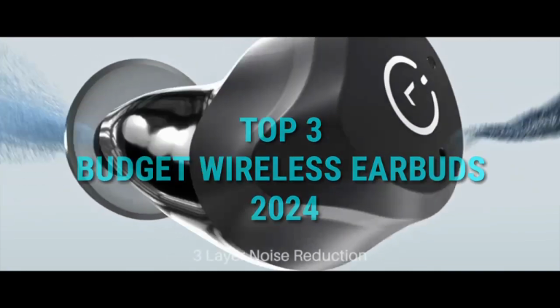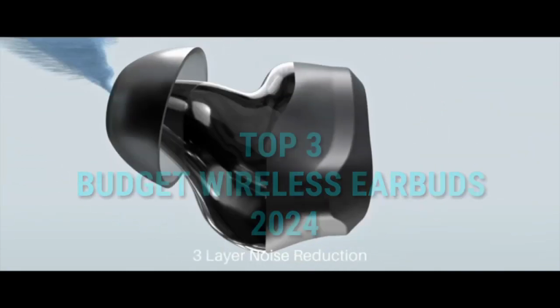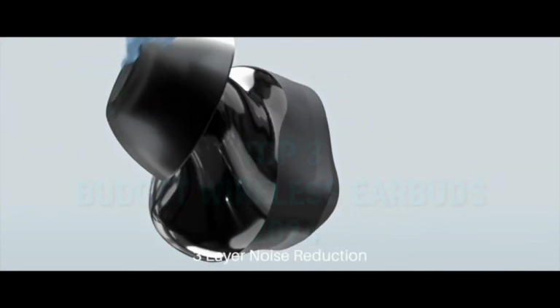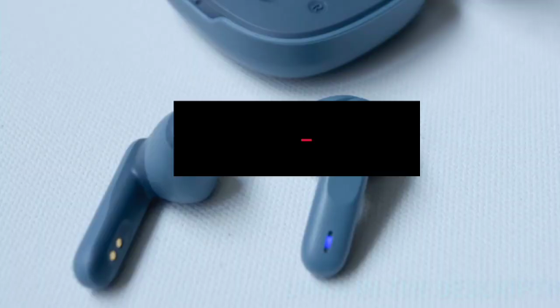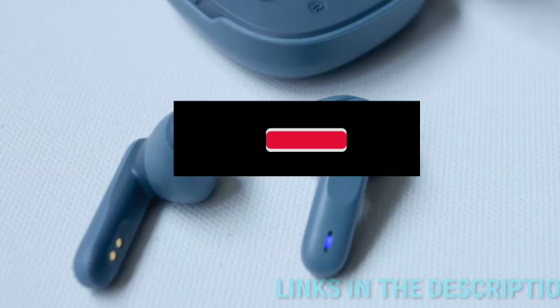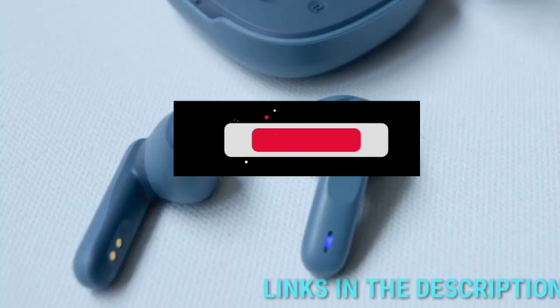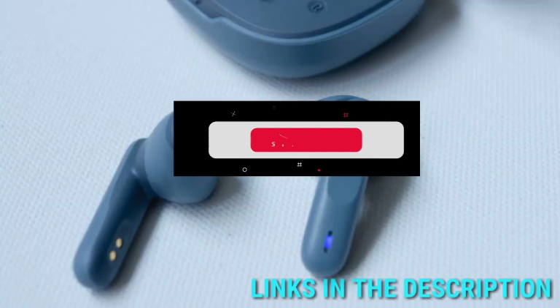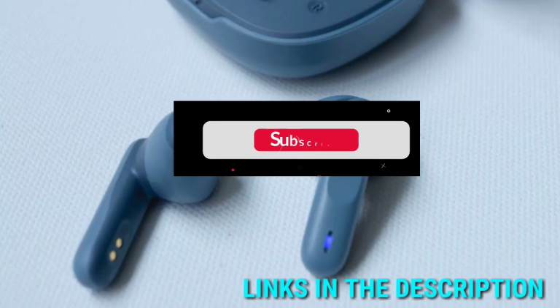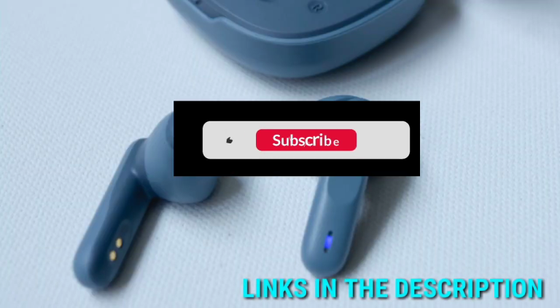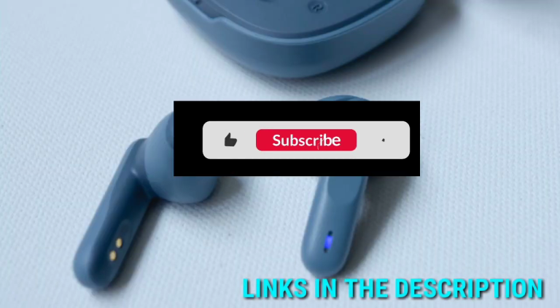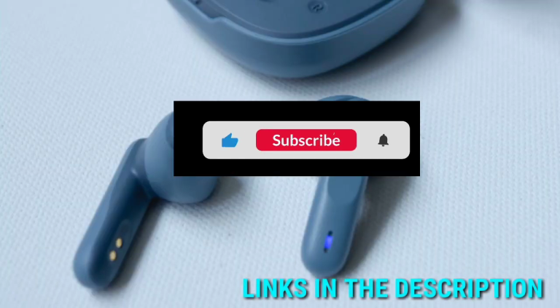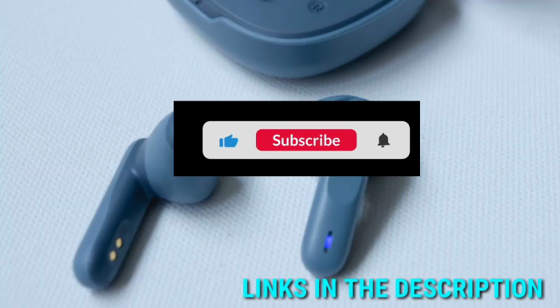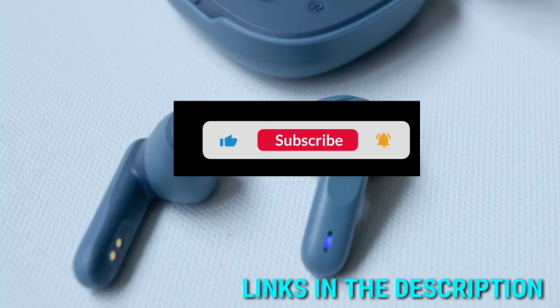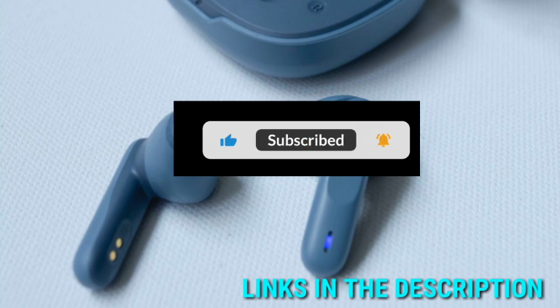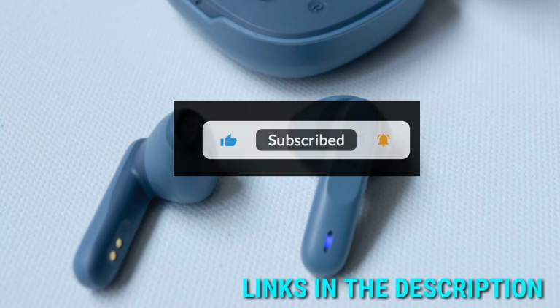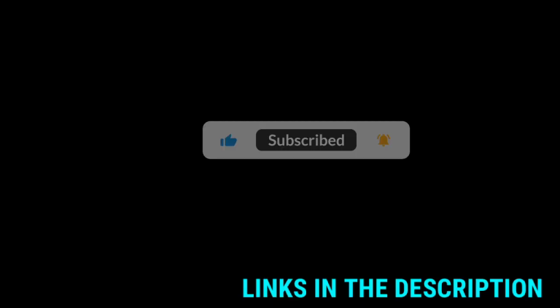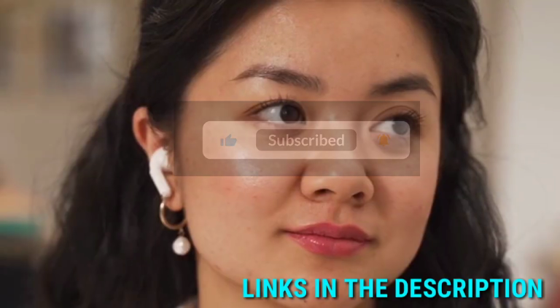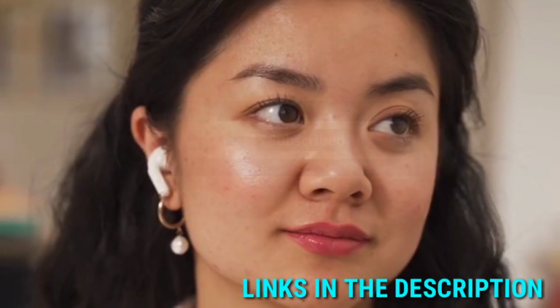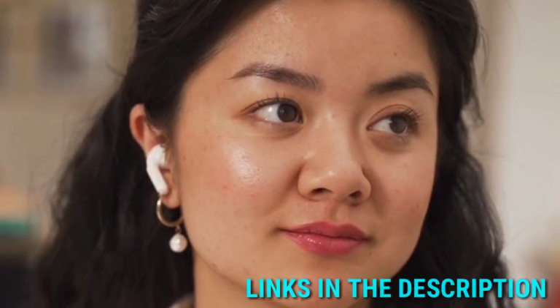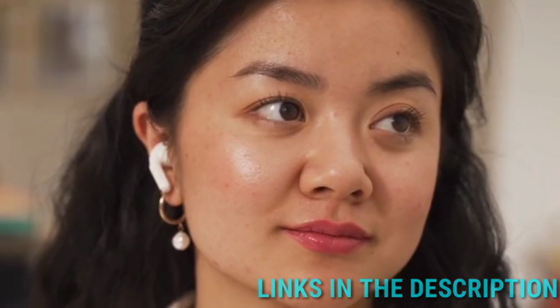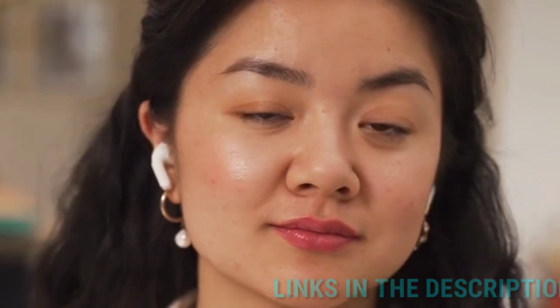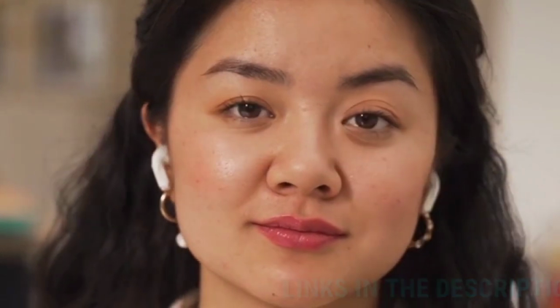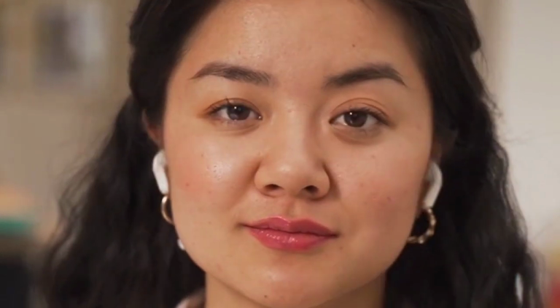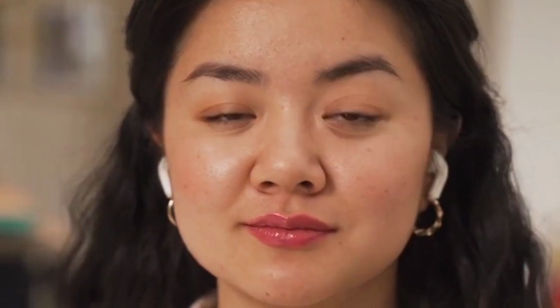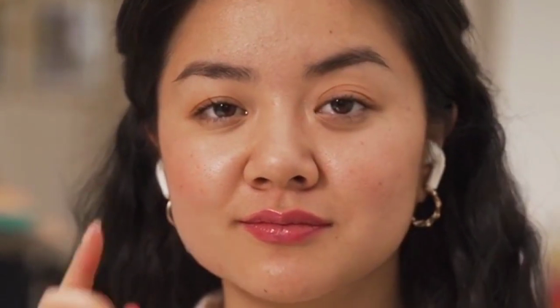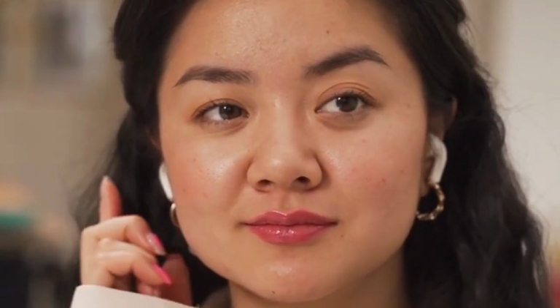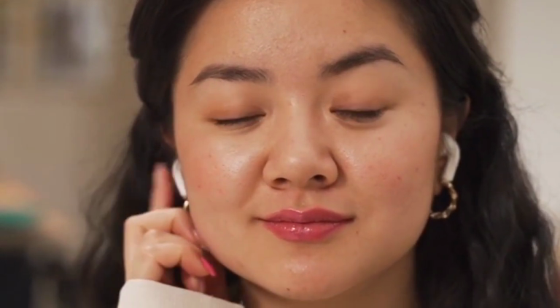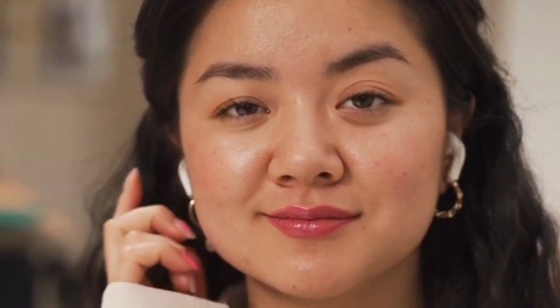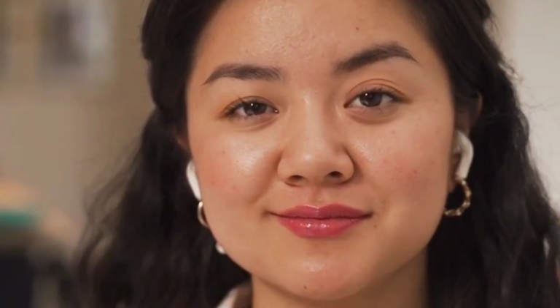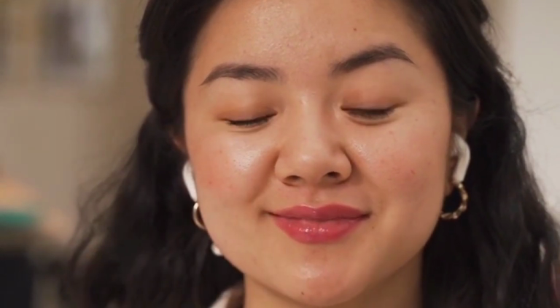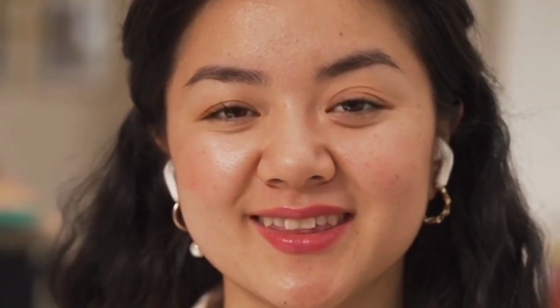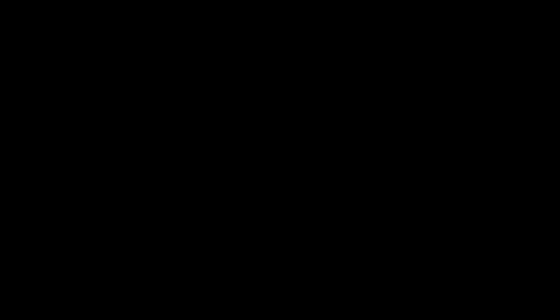All the product links are given in the description below, so make sure to check them out if you are interested. Let's get started.